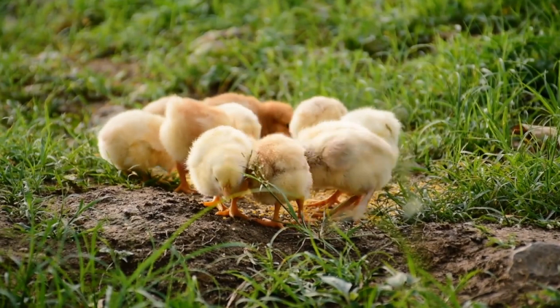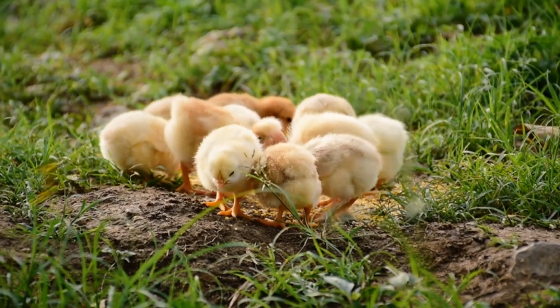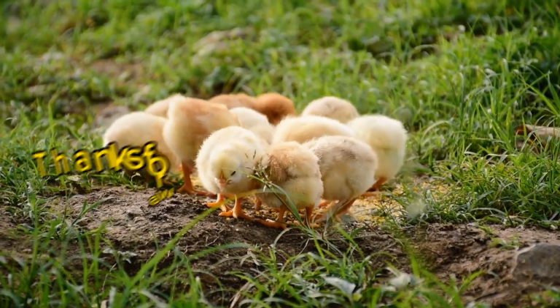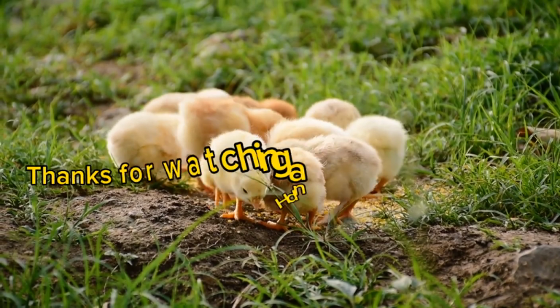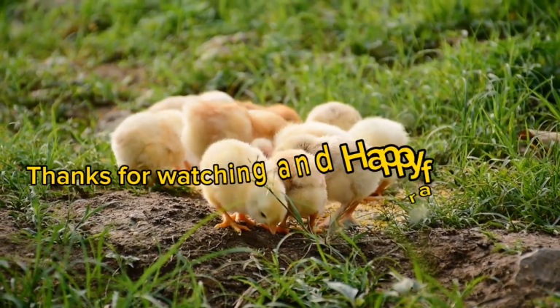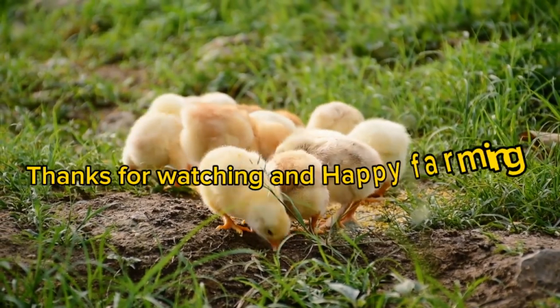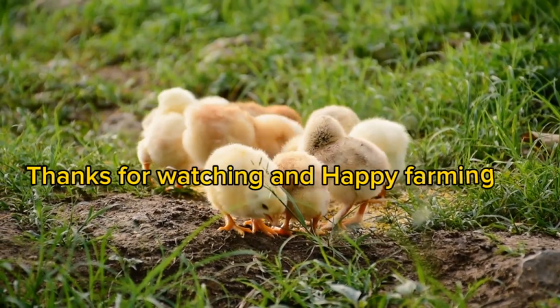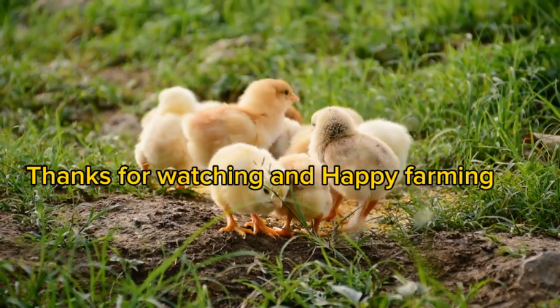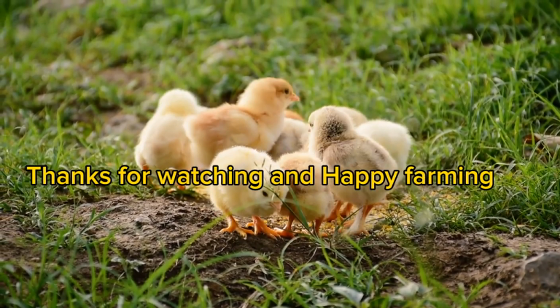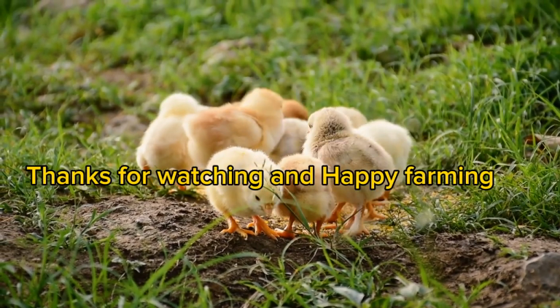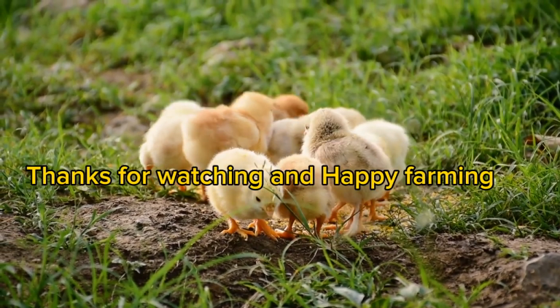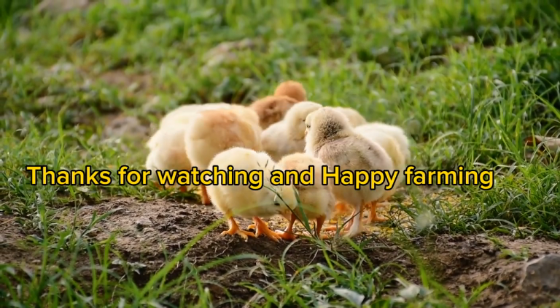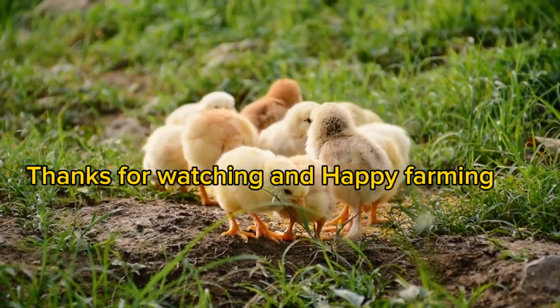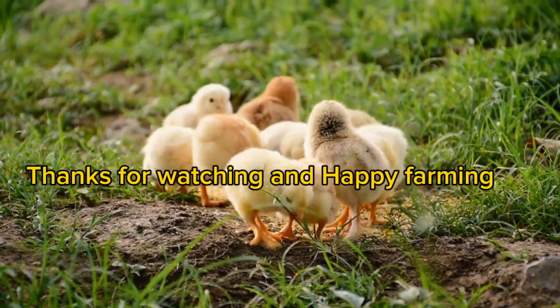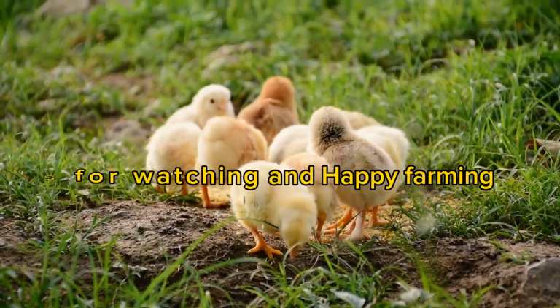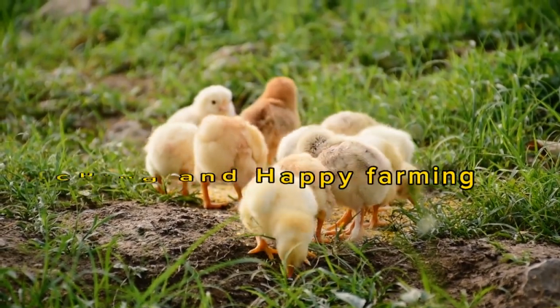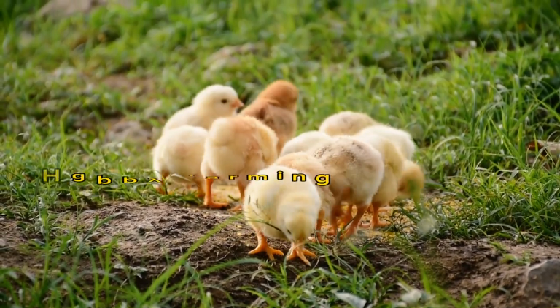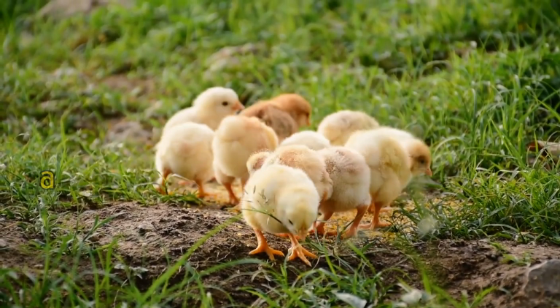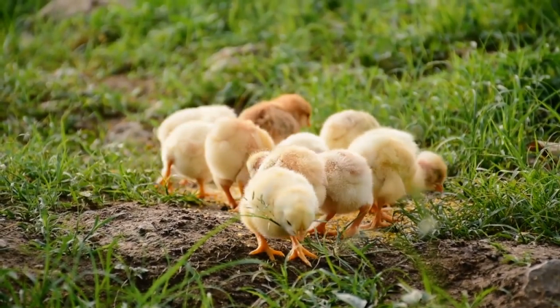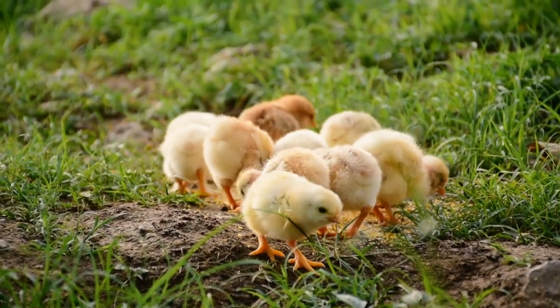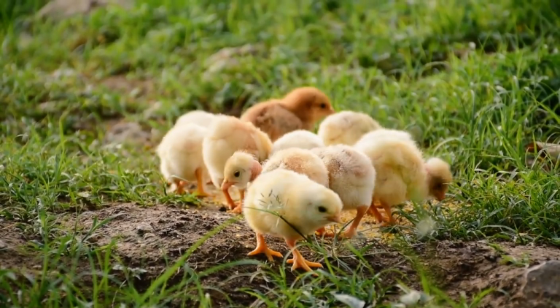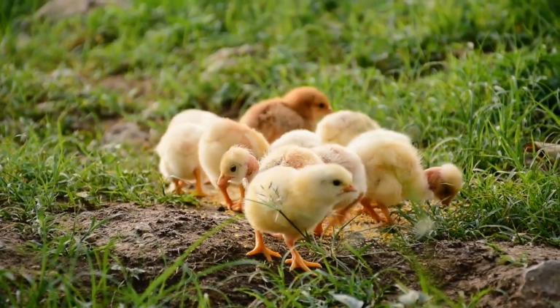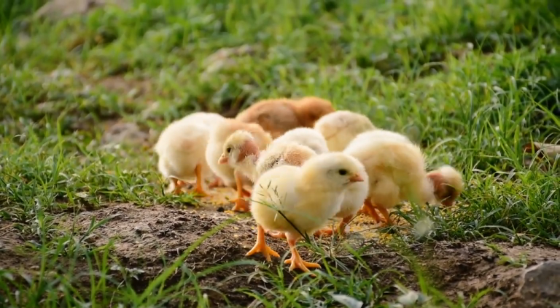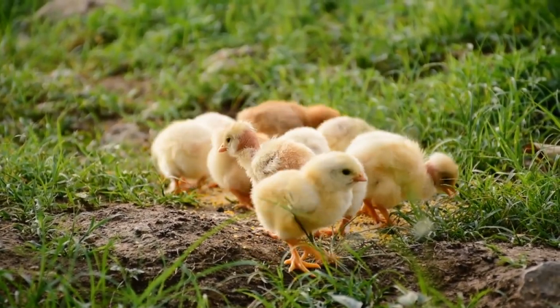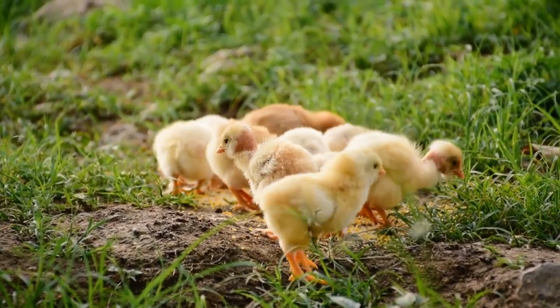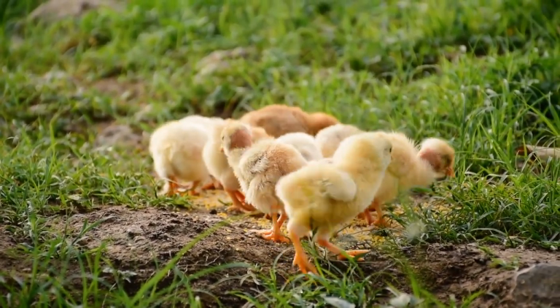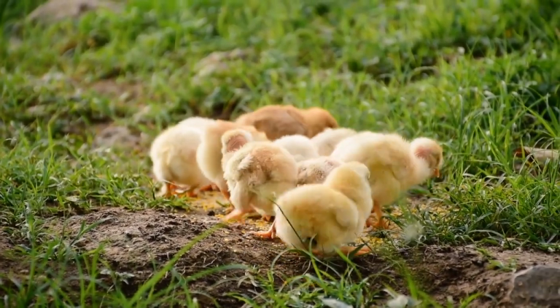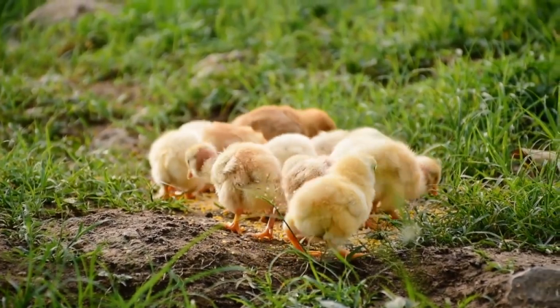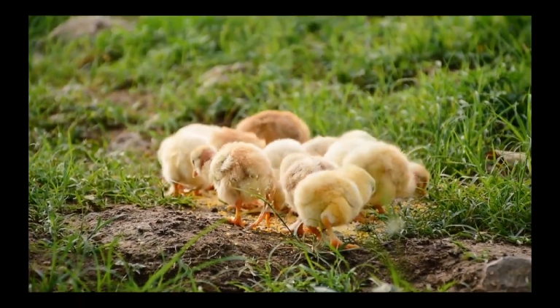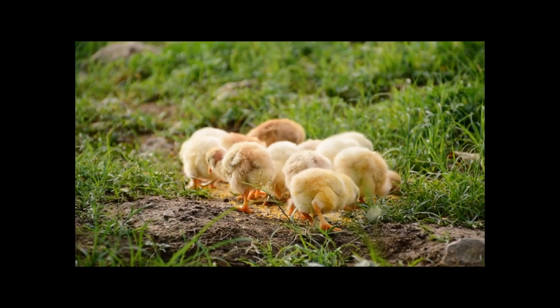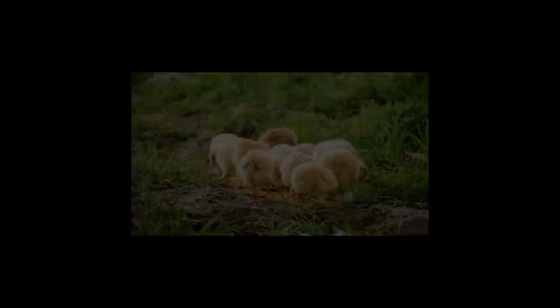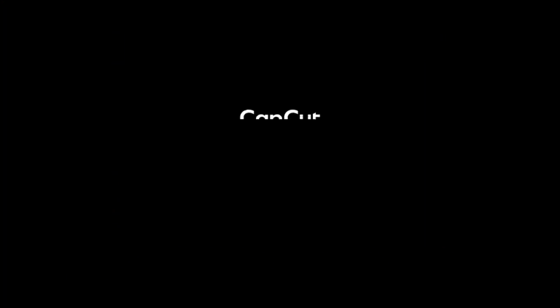Thanks for watching and happy farming. See you on my next video. Bye bye.